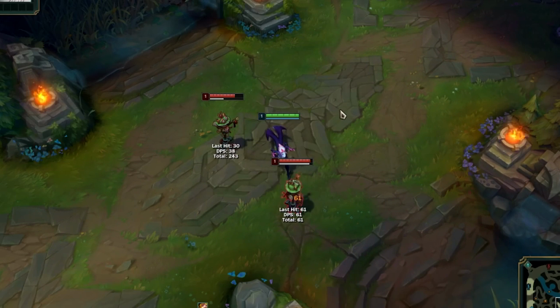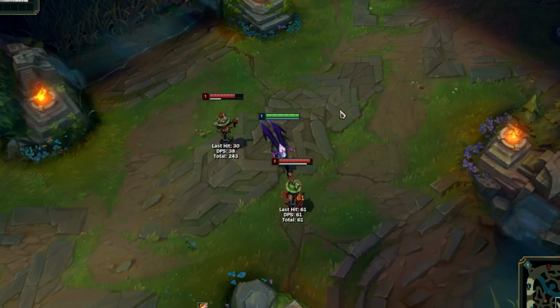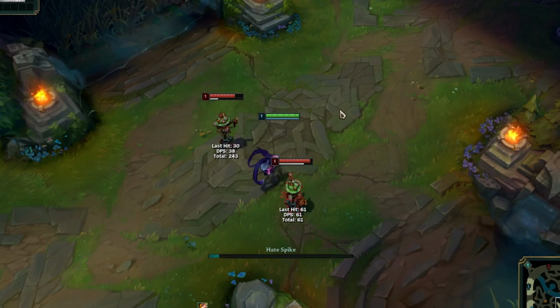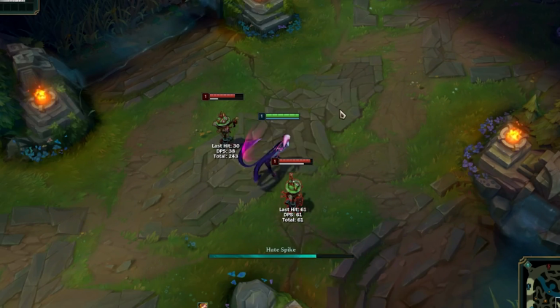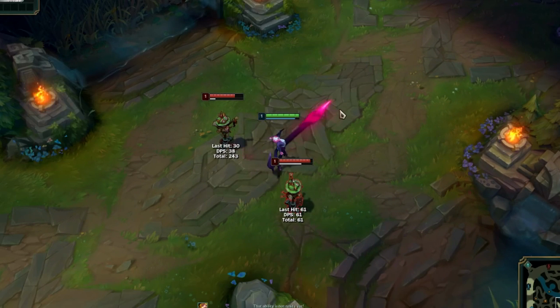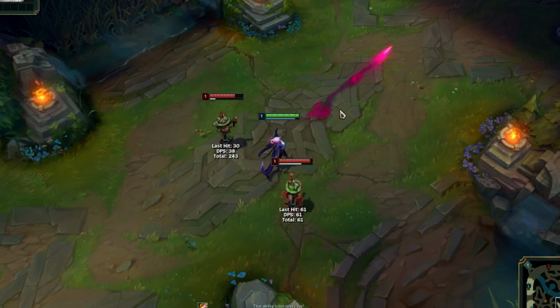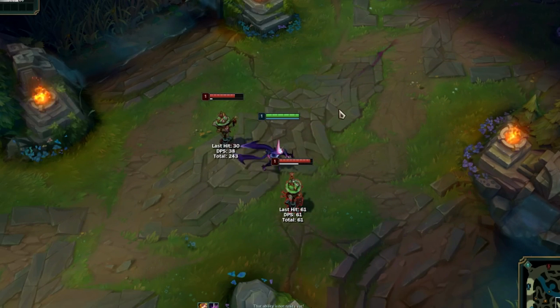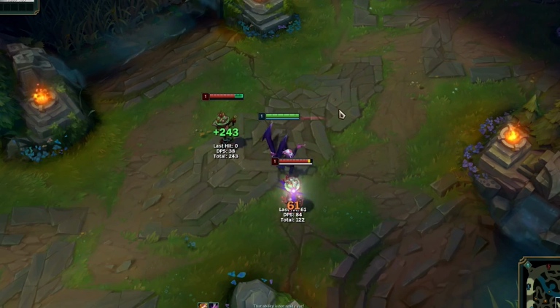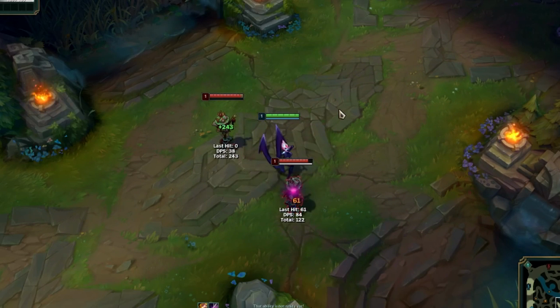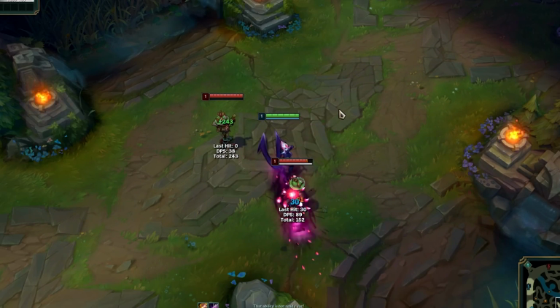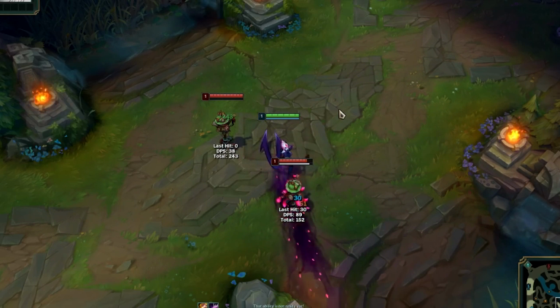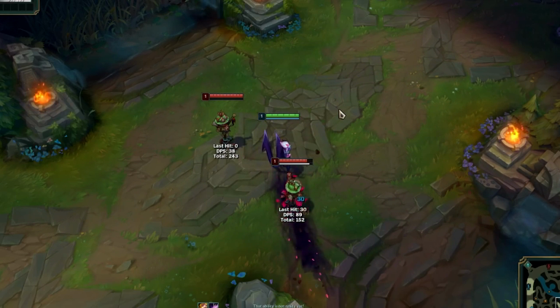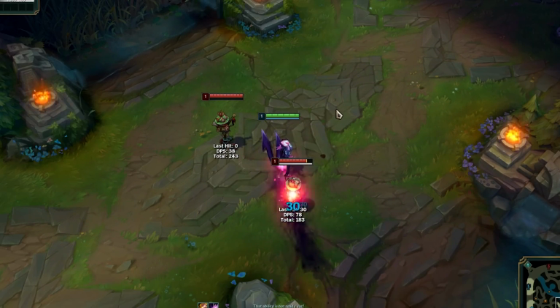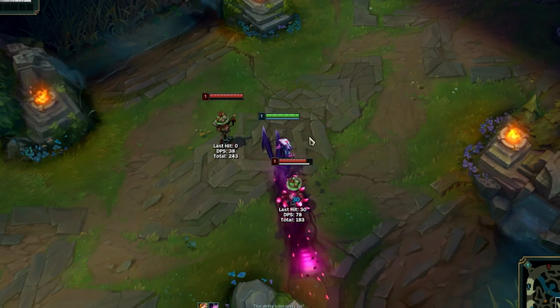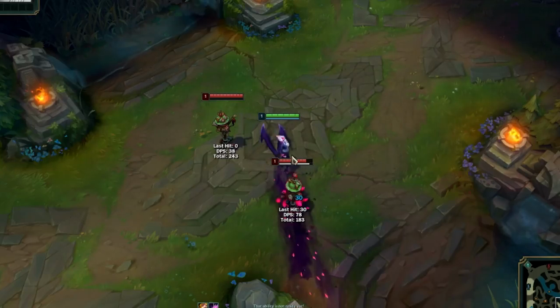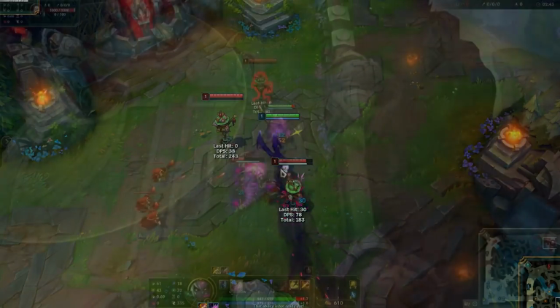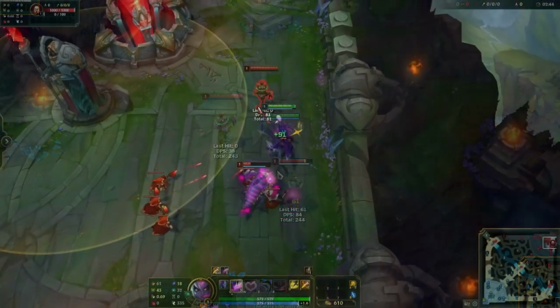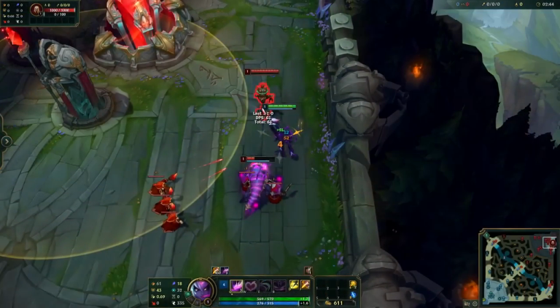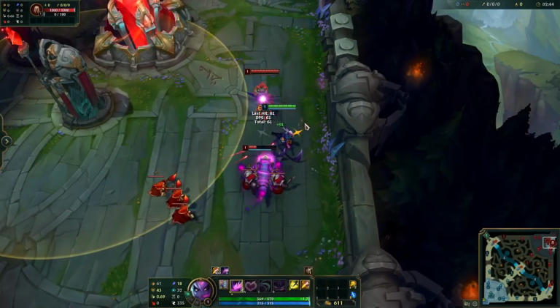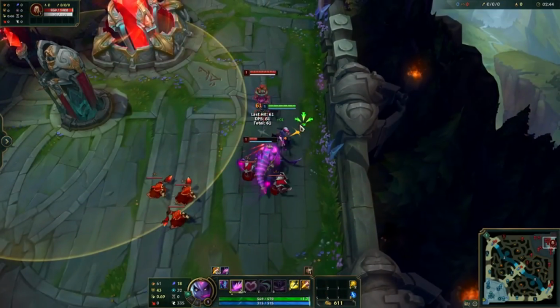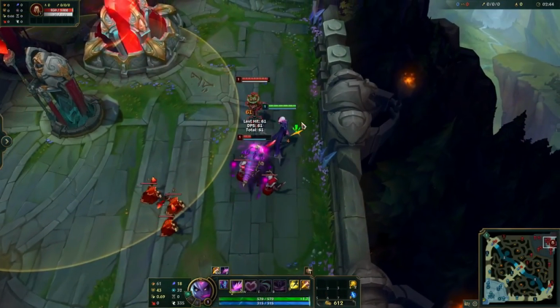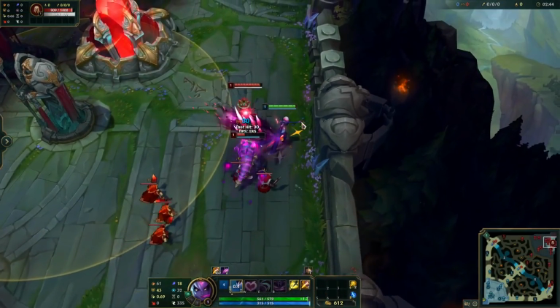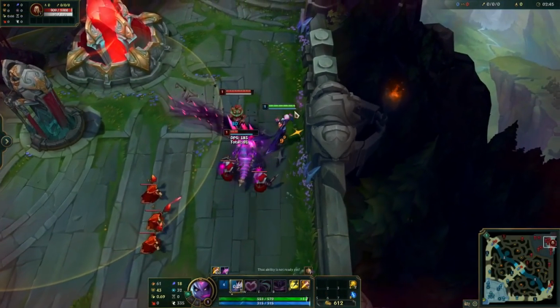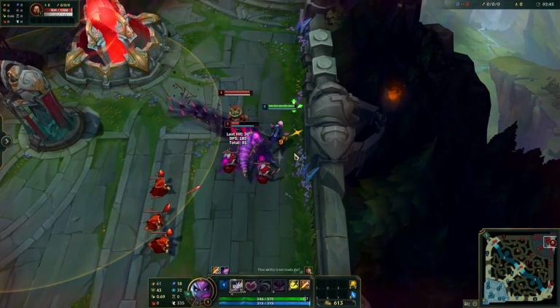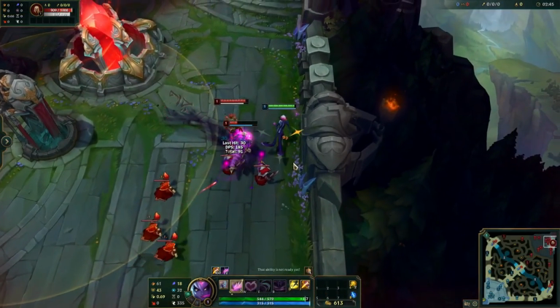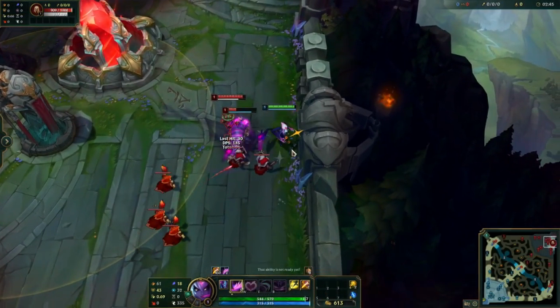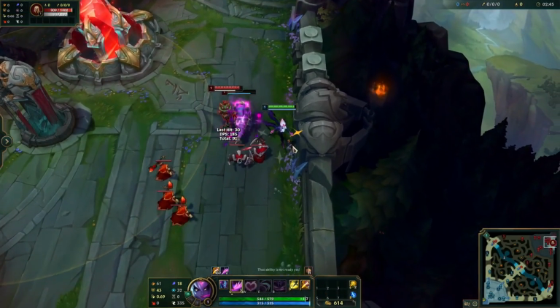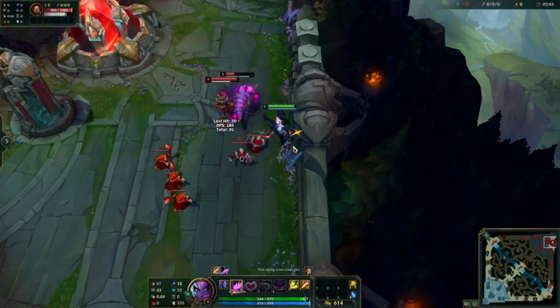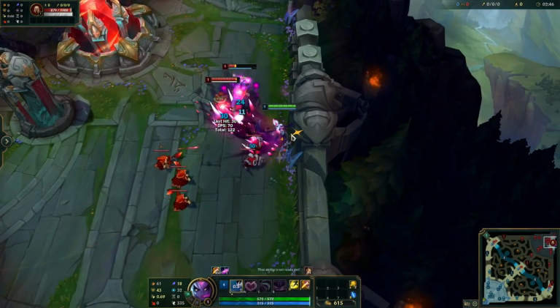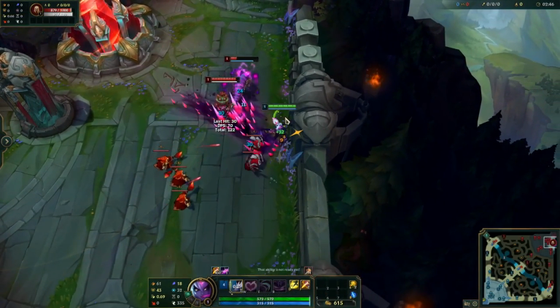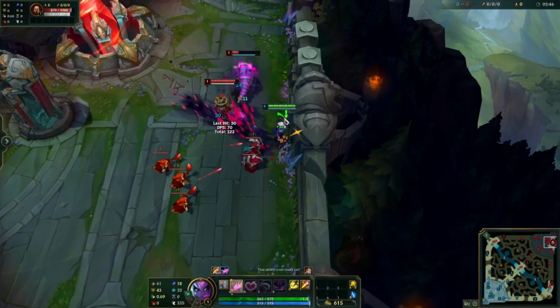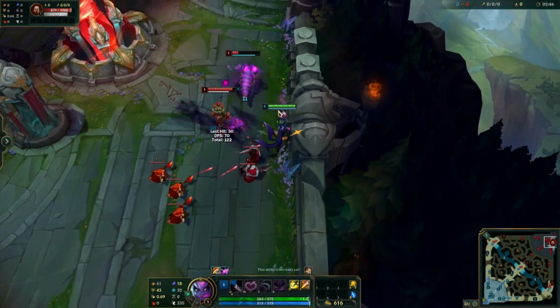Evelynn's Q will prioritize the last enemy hit by Evelynn, so make sure to not hit the full HP tank in a fight.